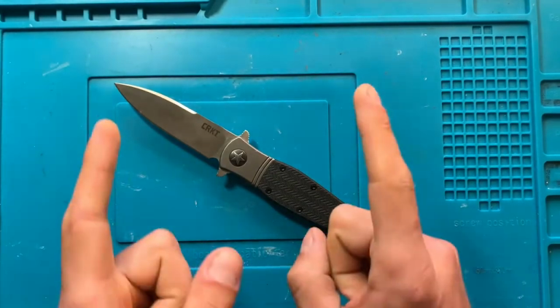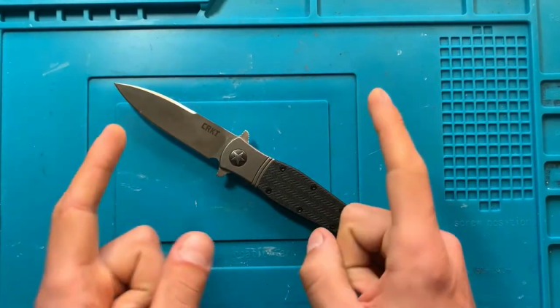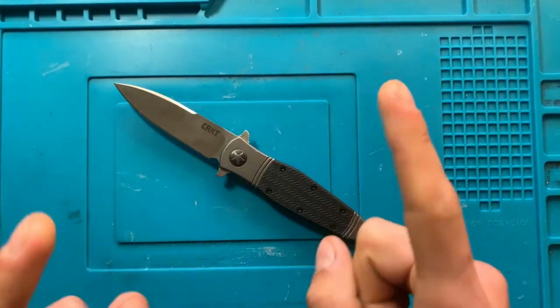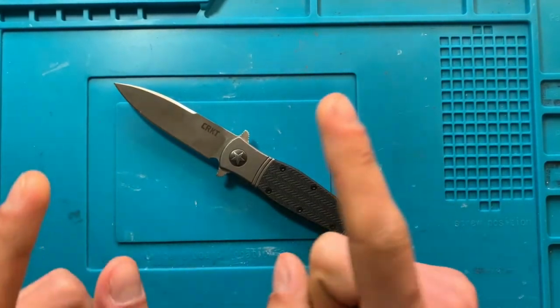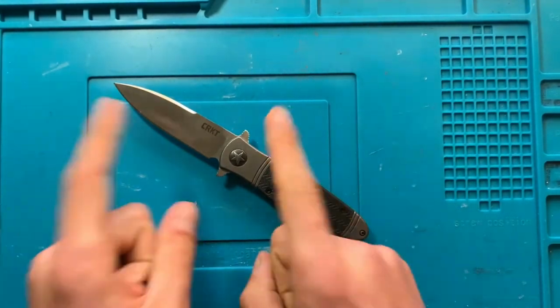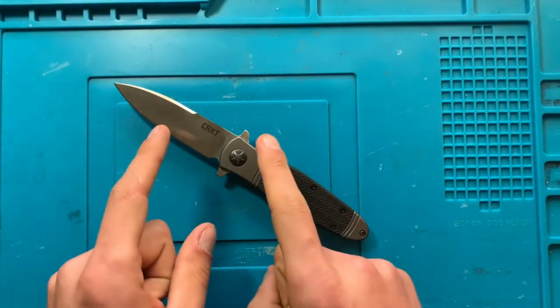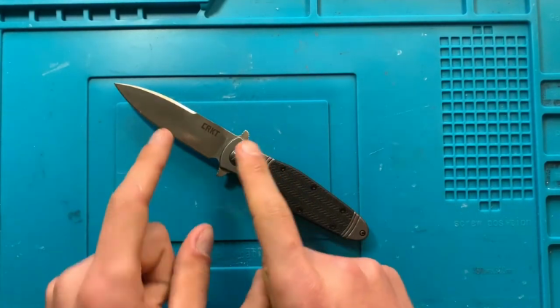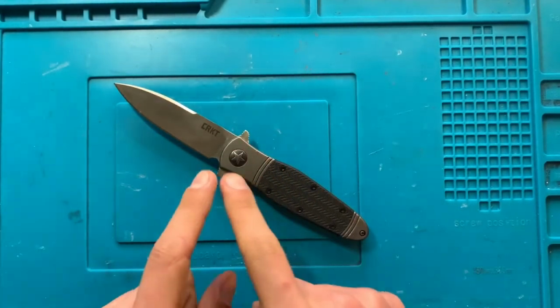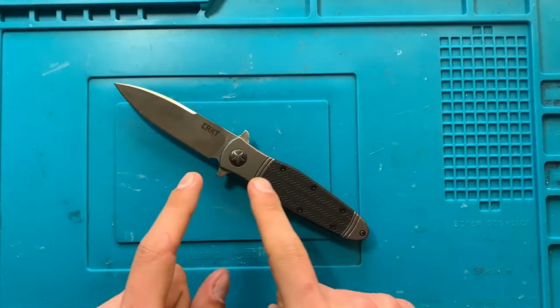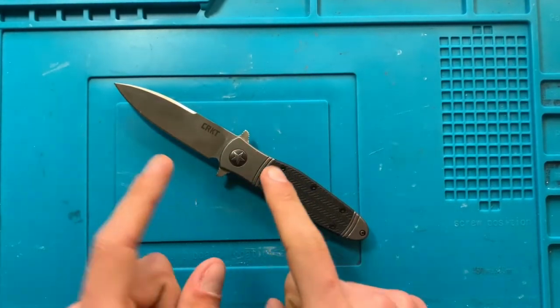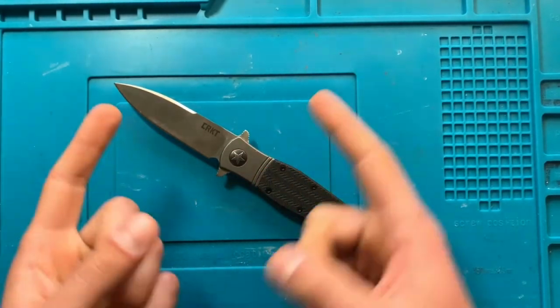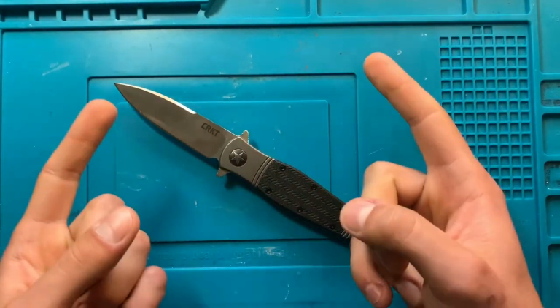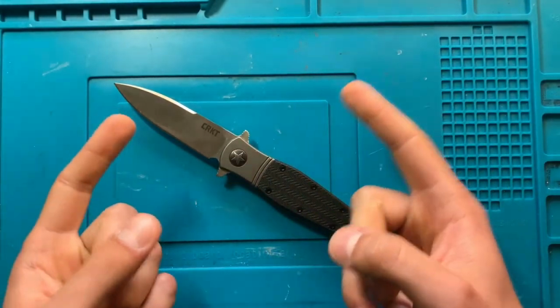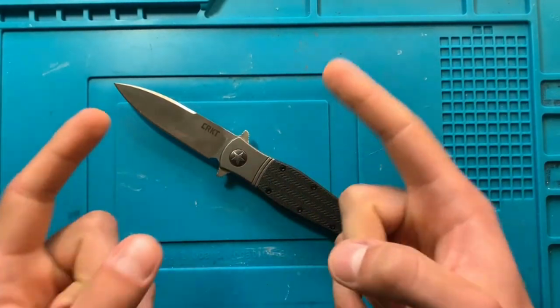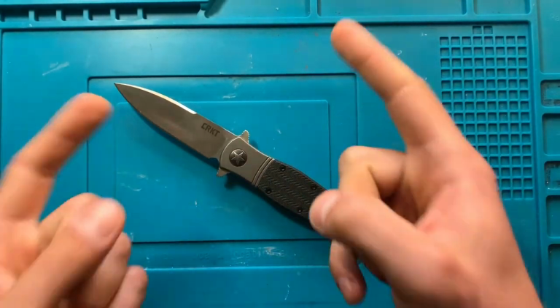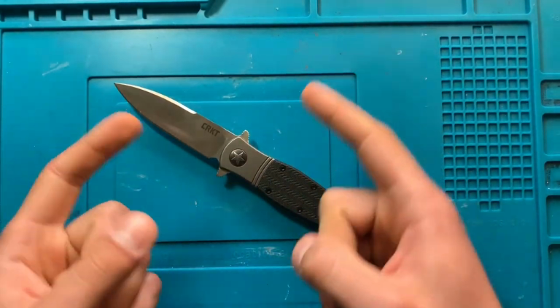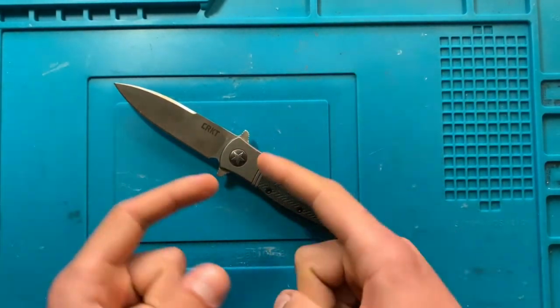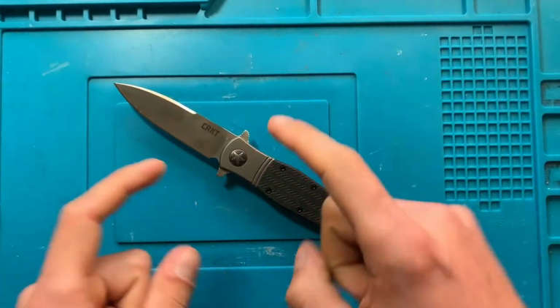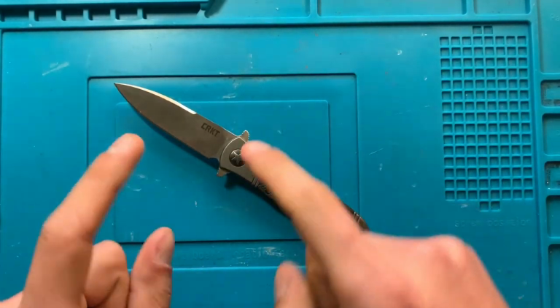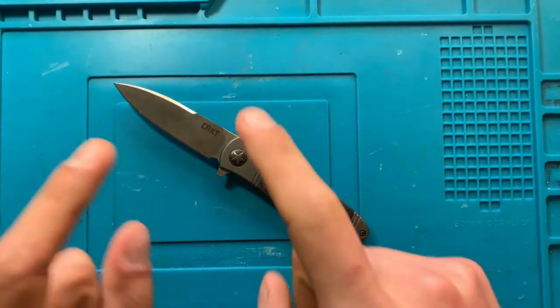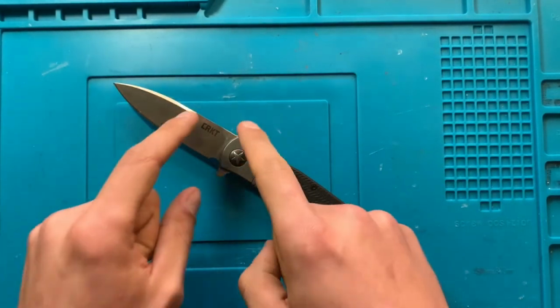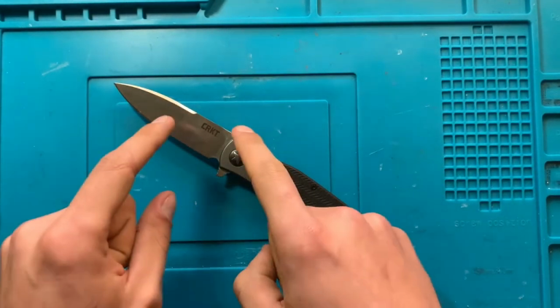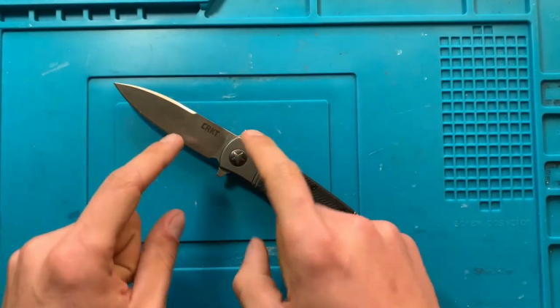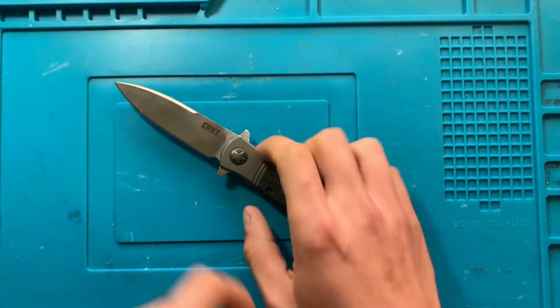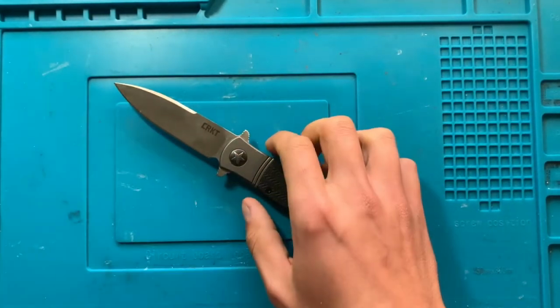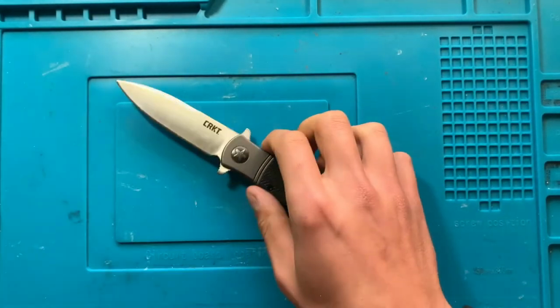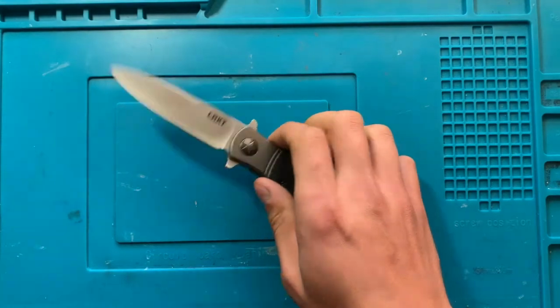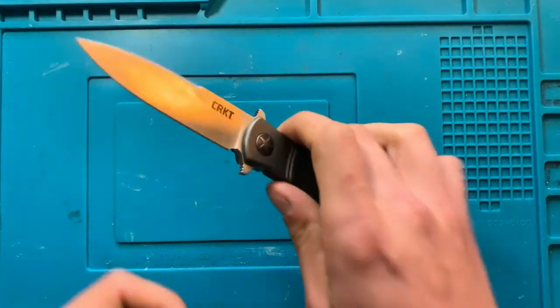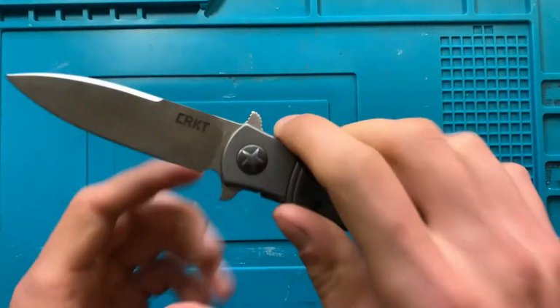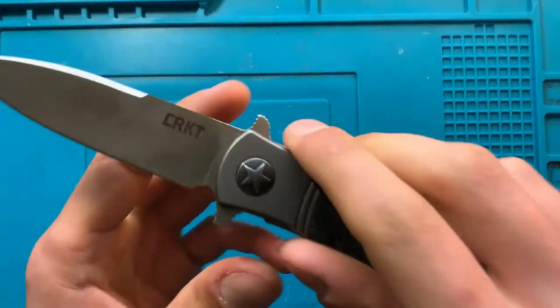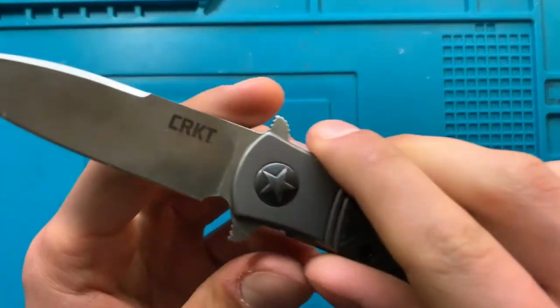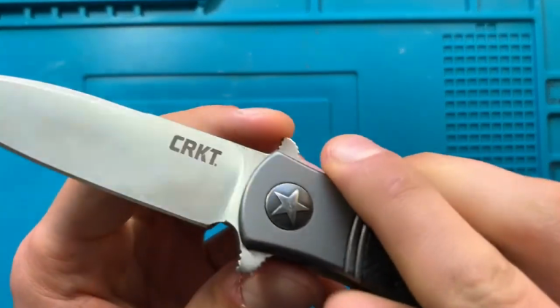Anyway, irregardless — that's not the proper term. This is the CRKT Bombastic.